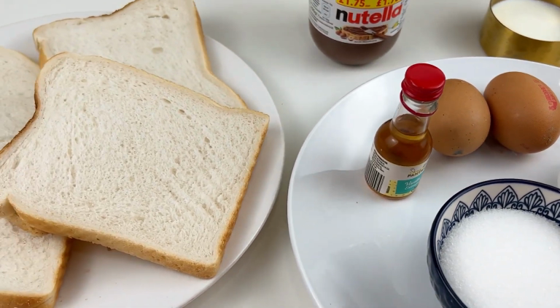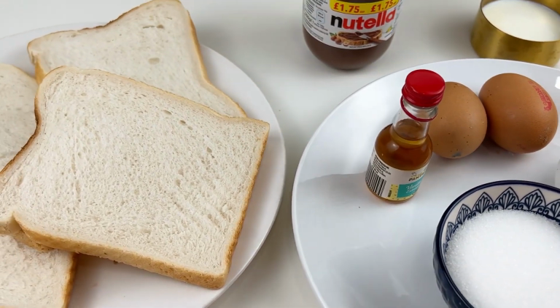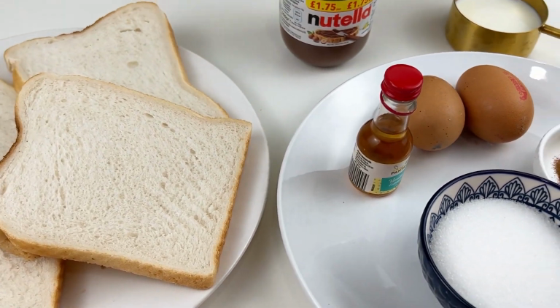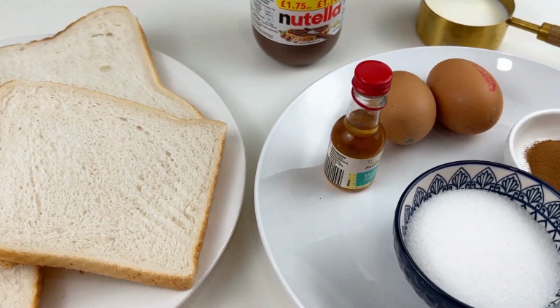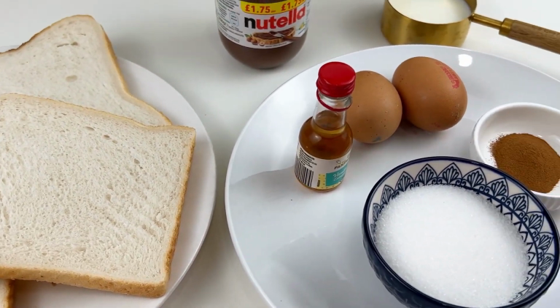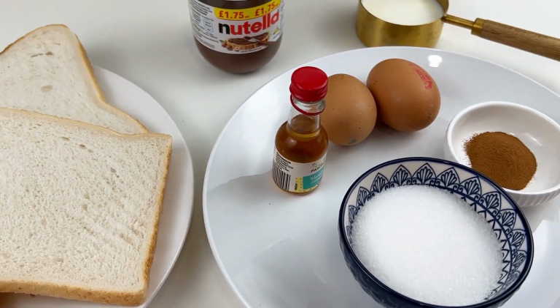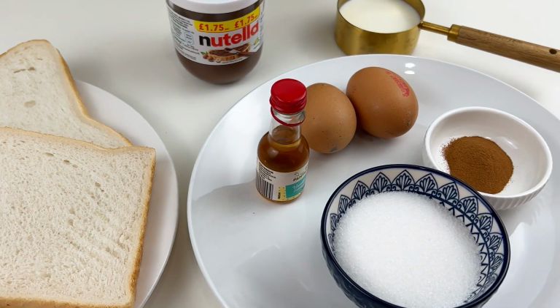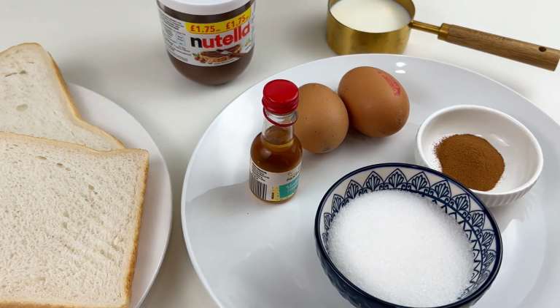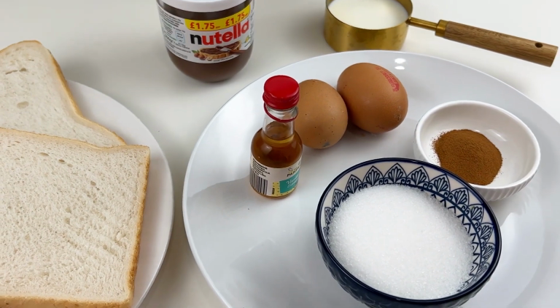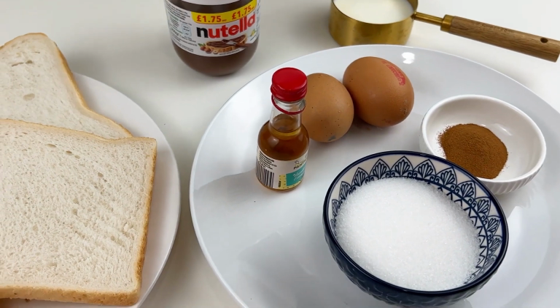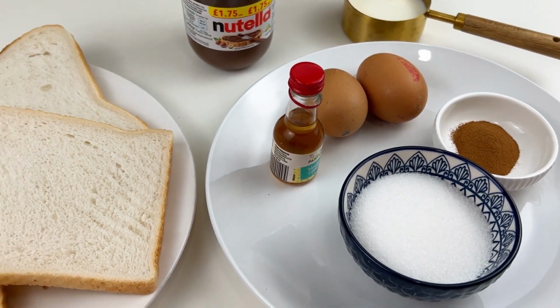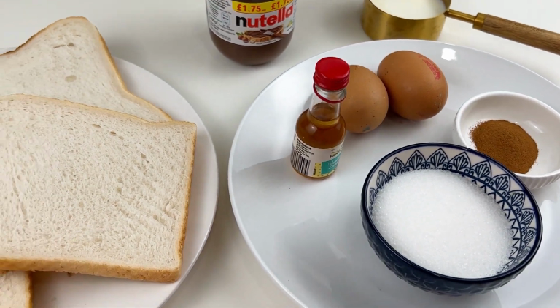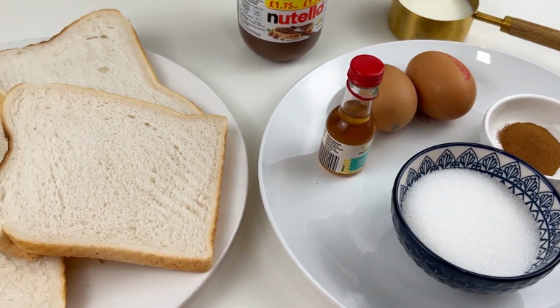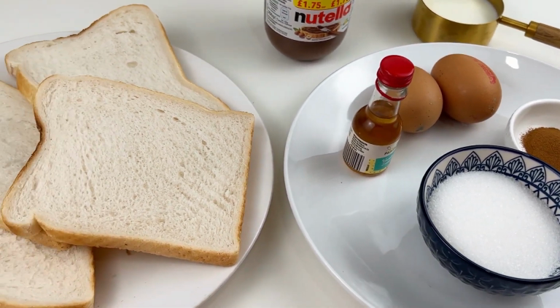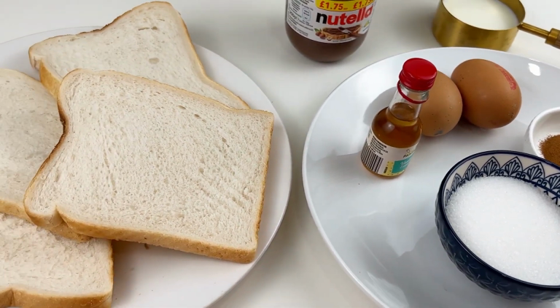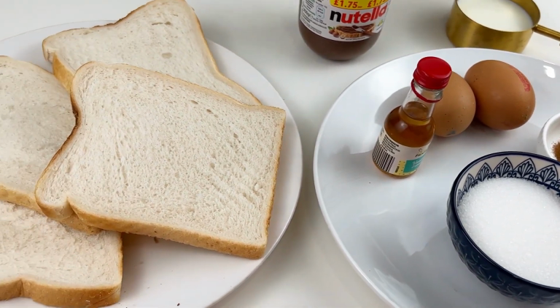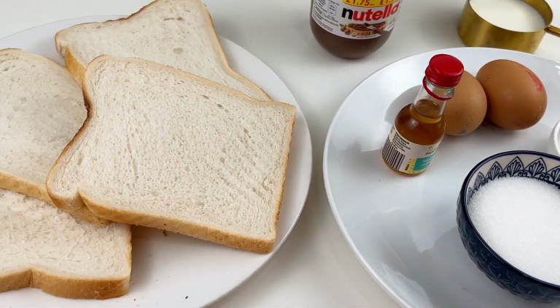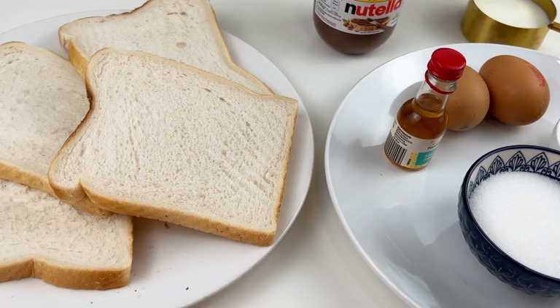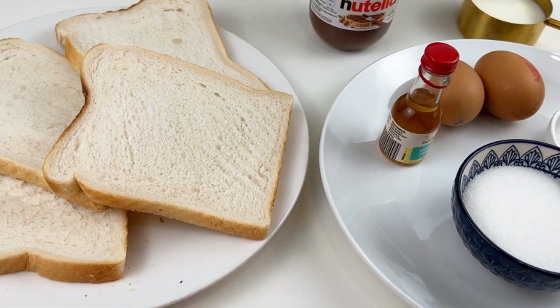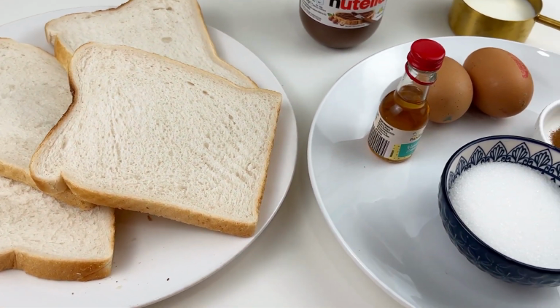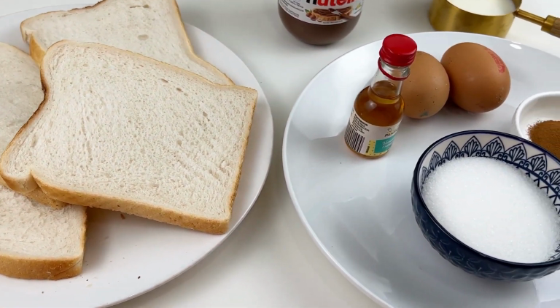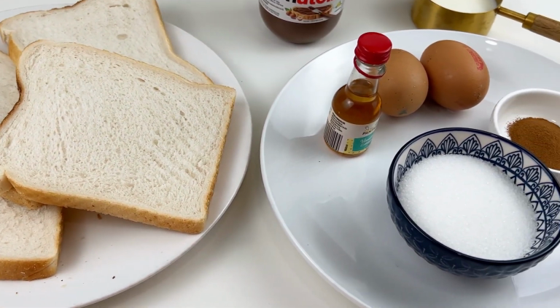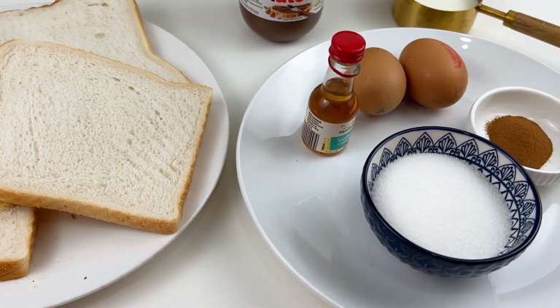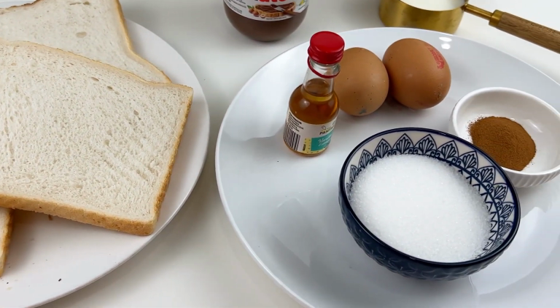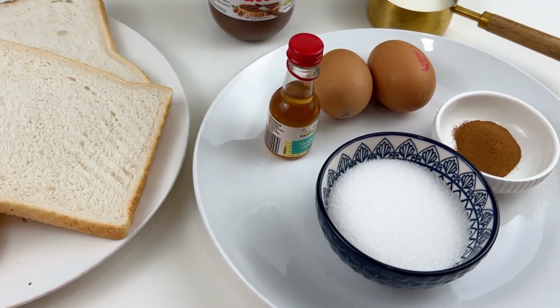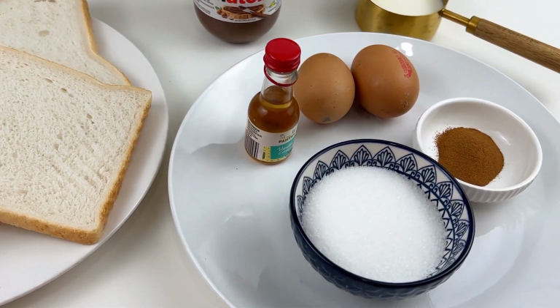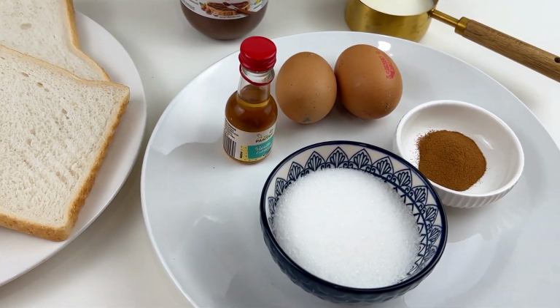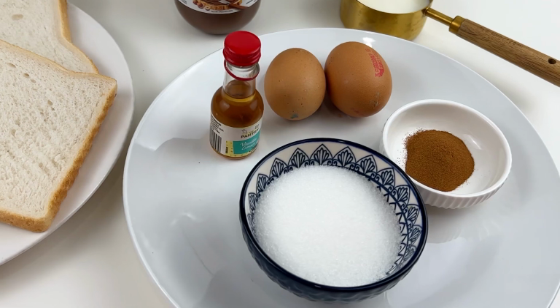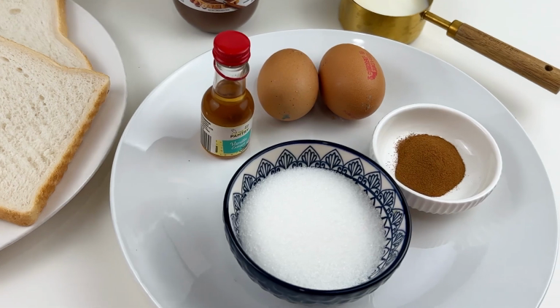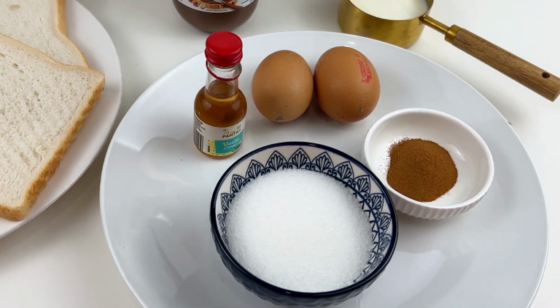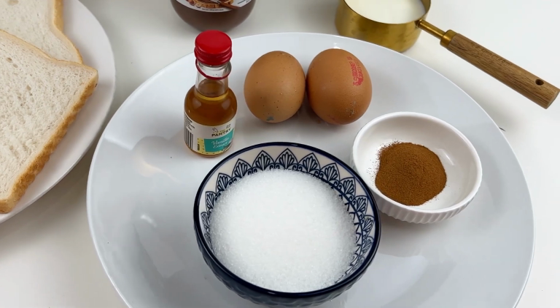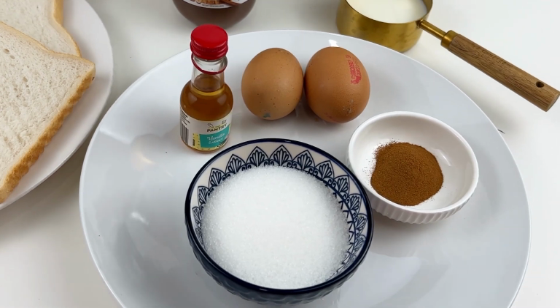You'll need Nutella, of course, but you can also swap it with any other favorite spread — like Biscoff, or peanut butter. It's totally up to you!